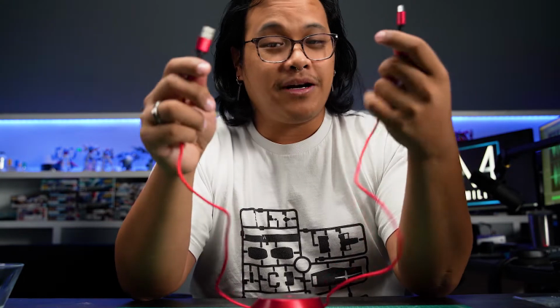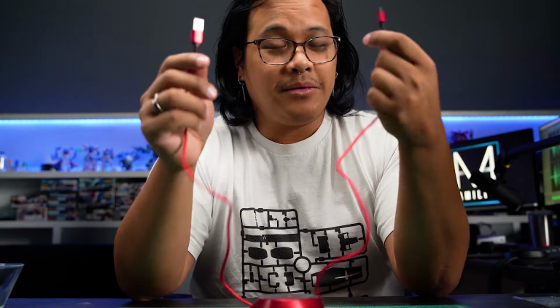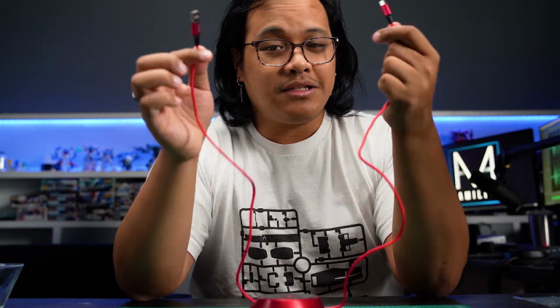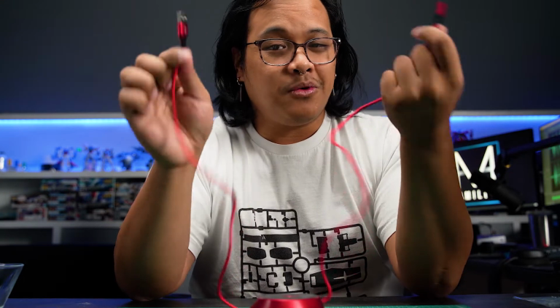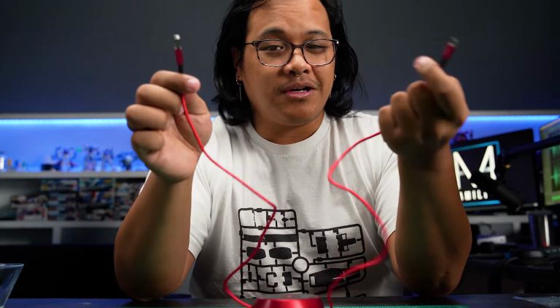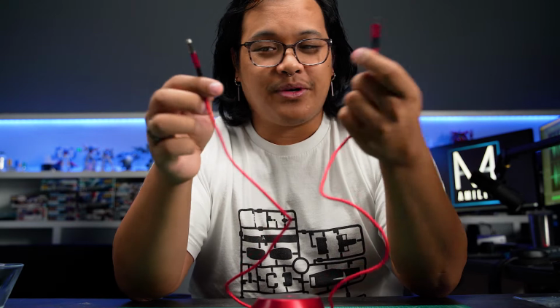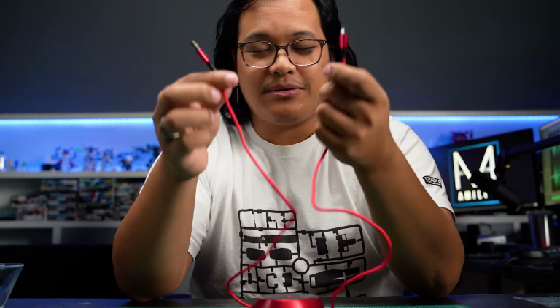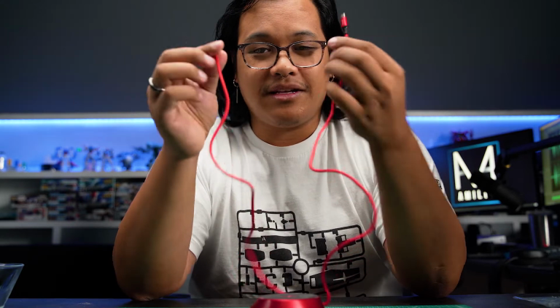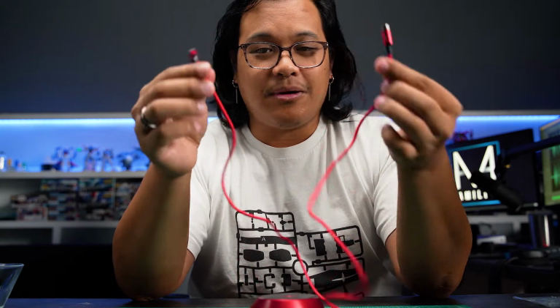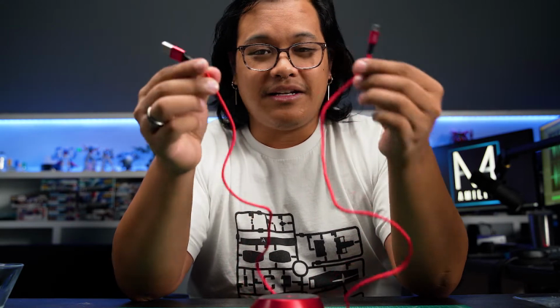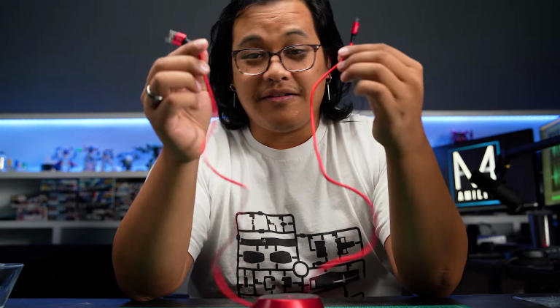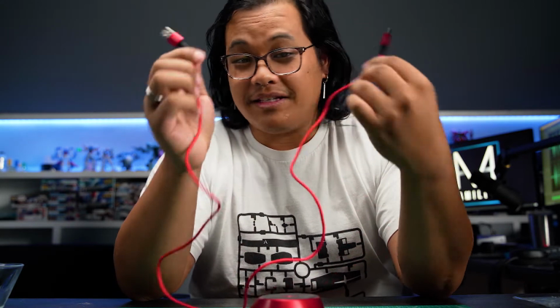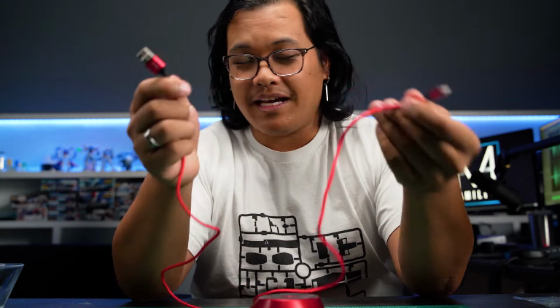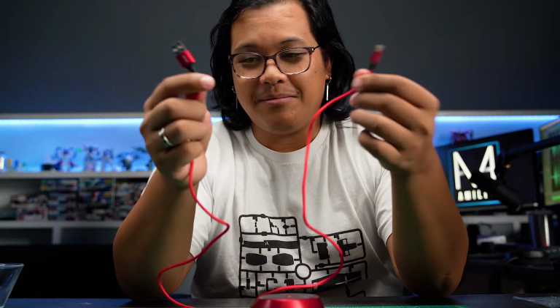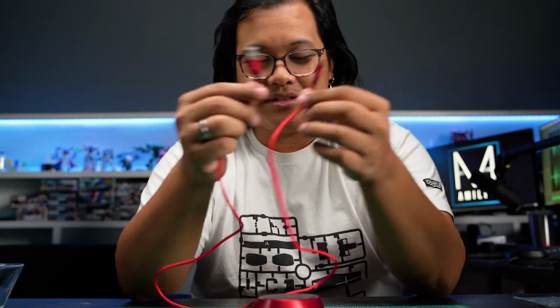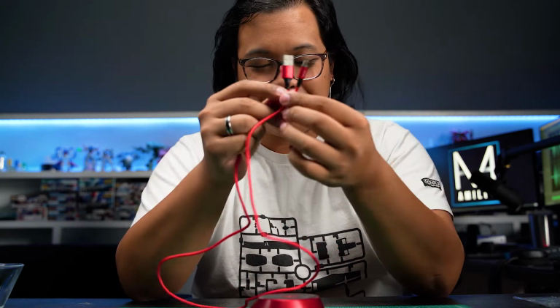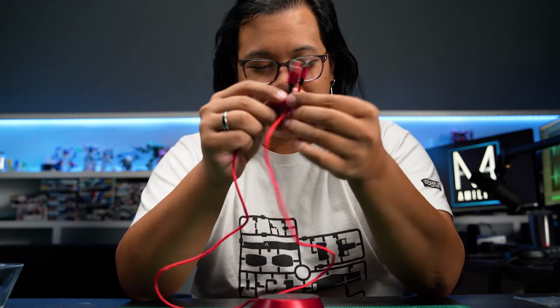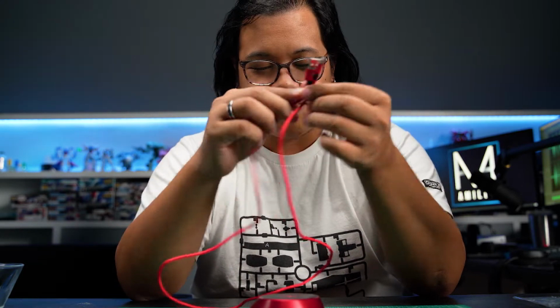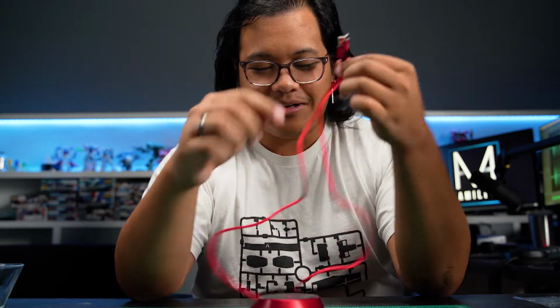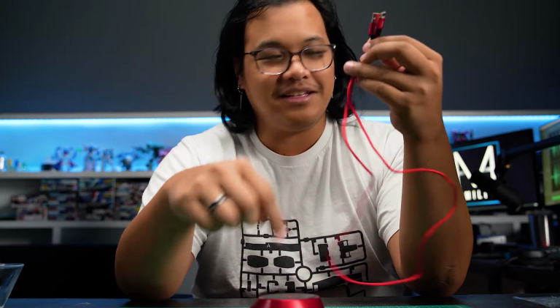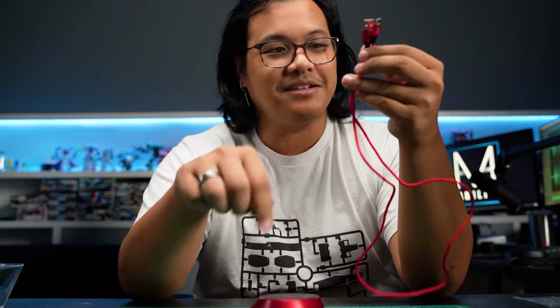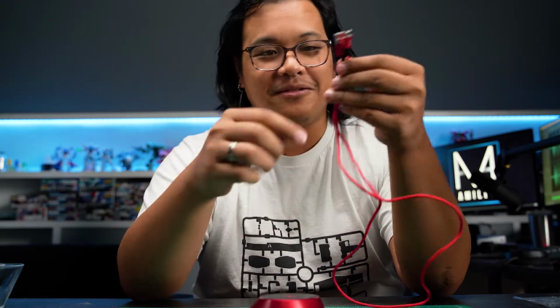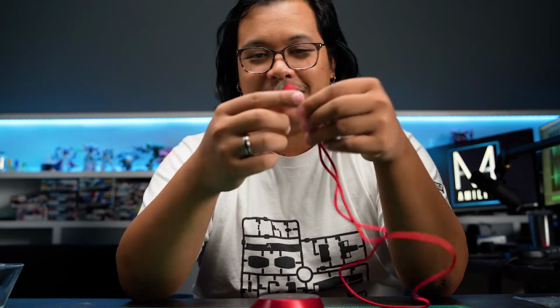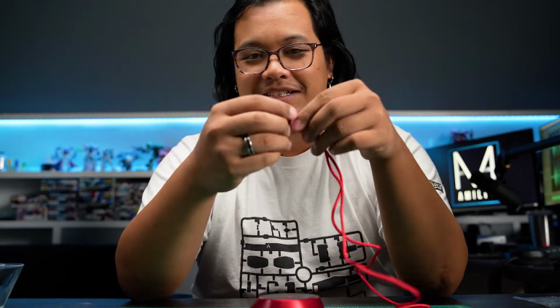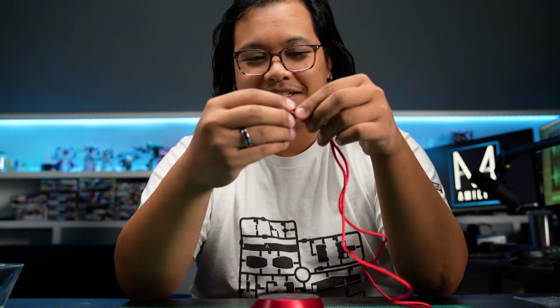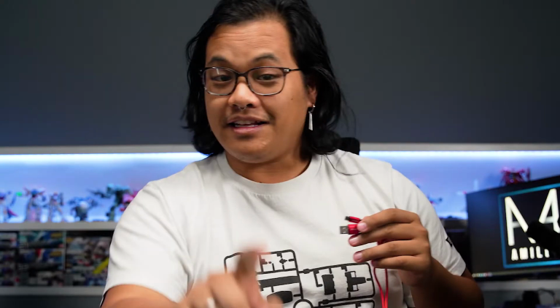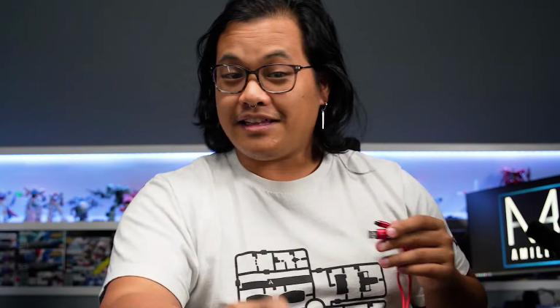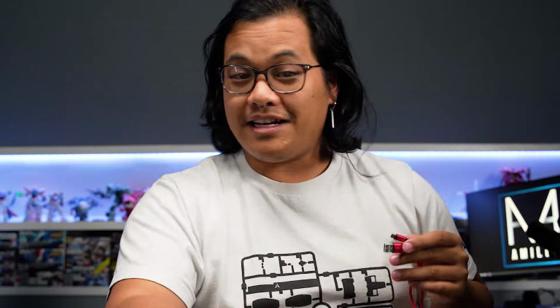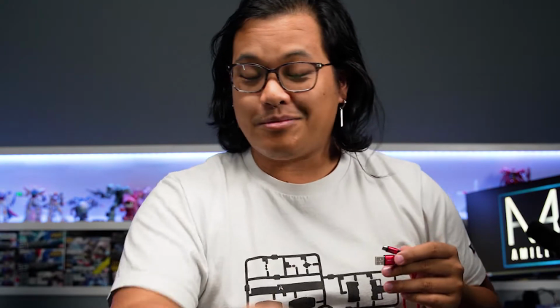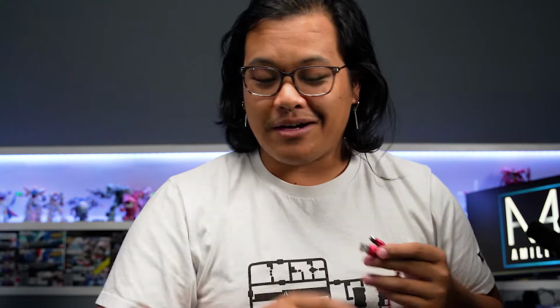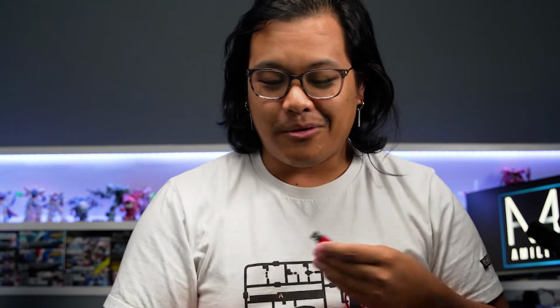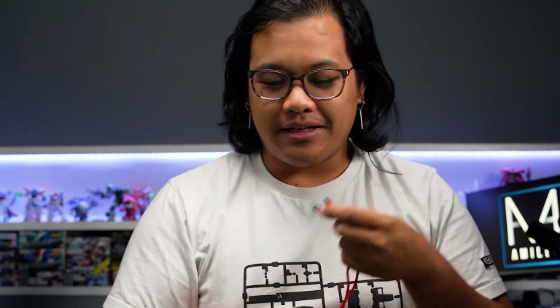Part of me is actually more impressed with the quality of these cables than I am with the Charybdis — not that it's bad quality.